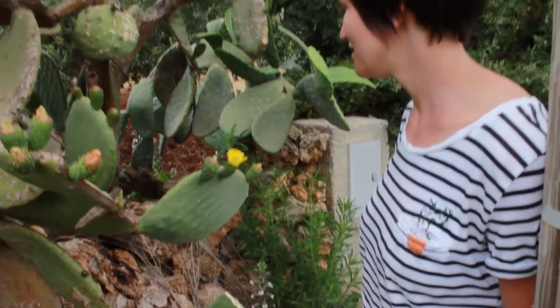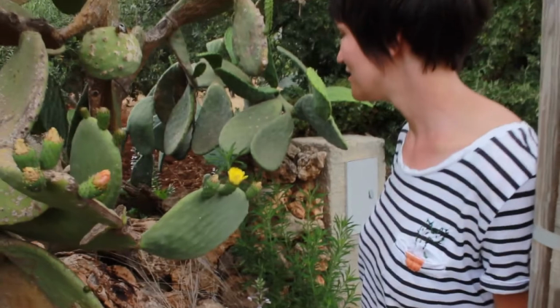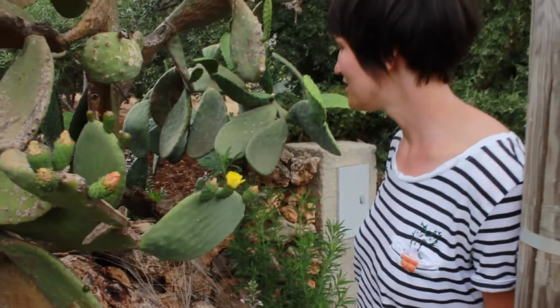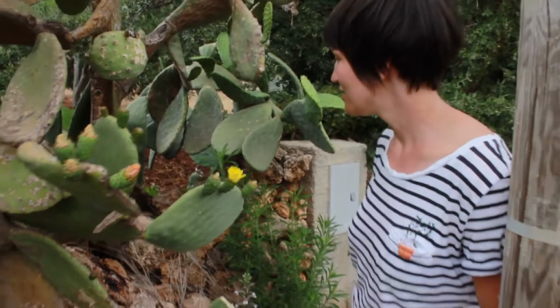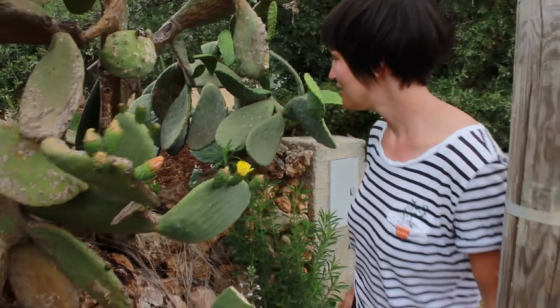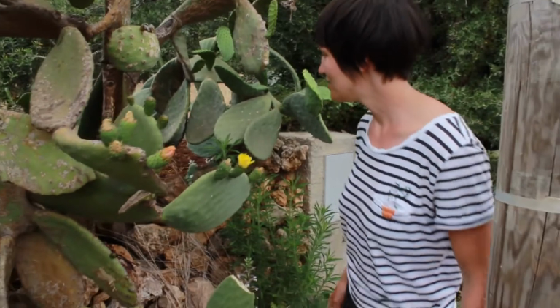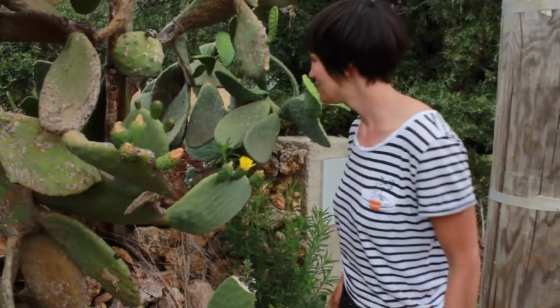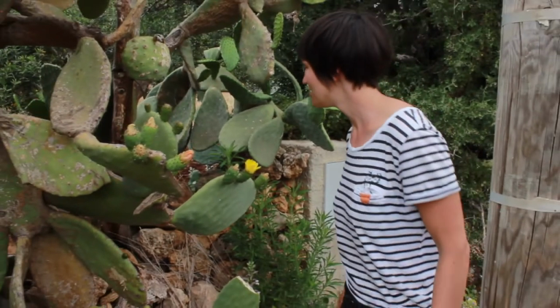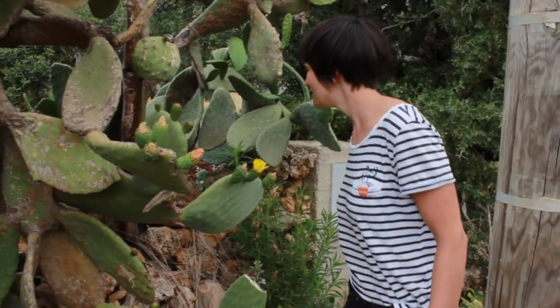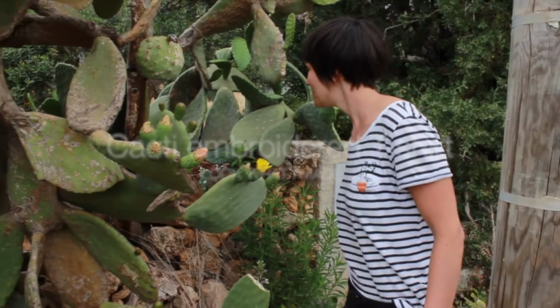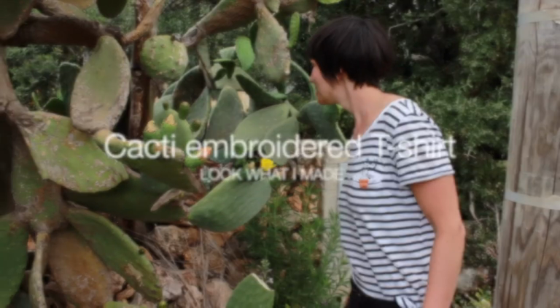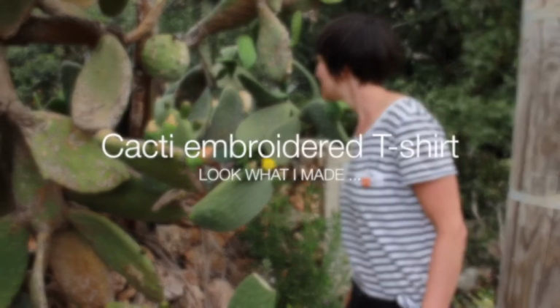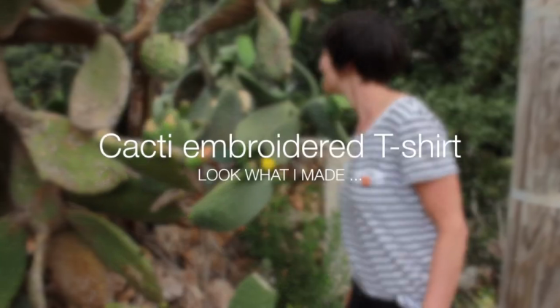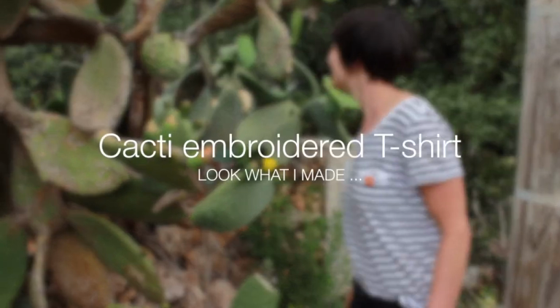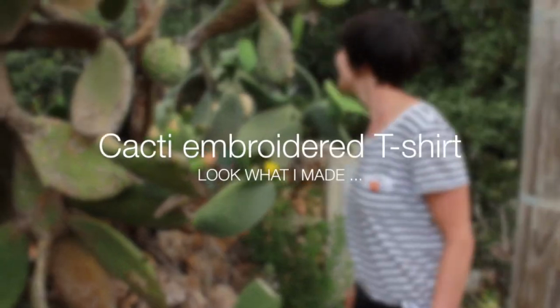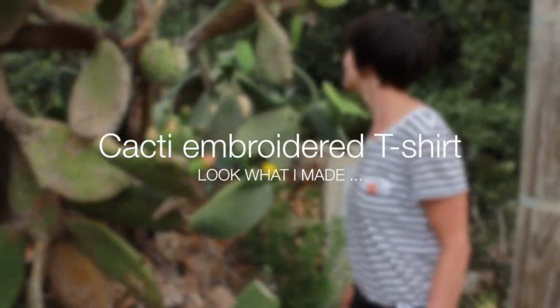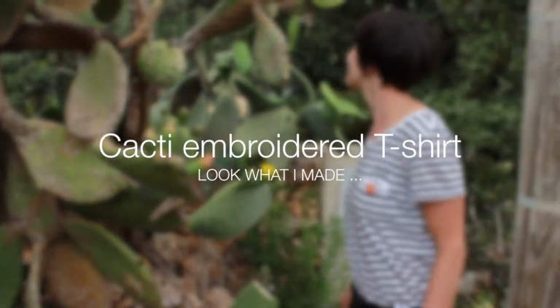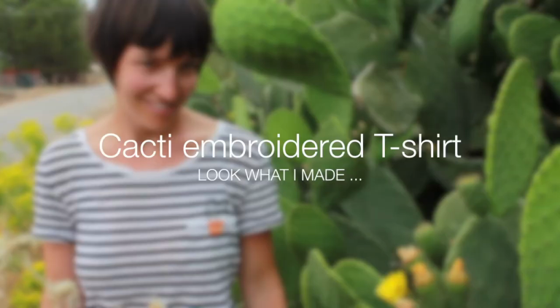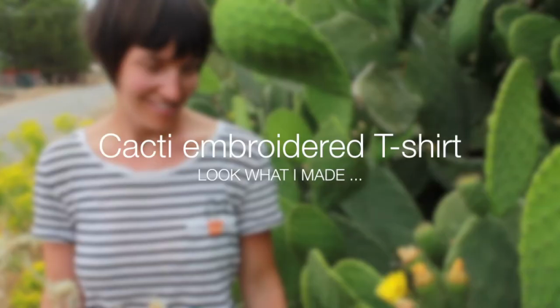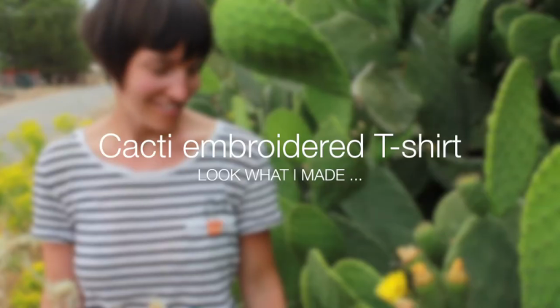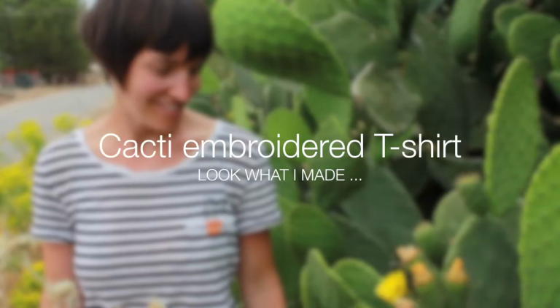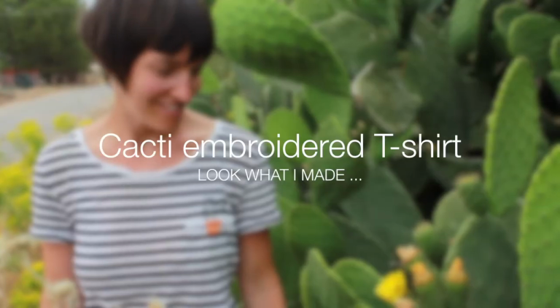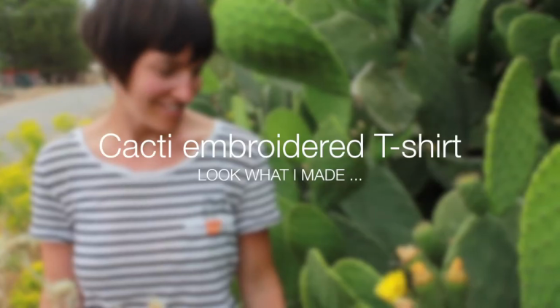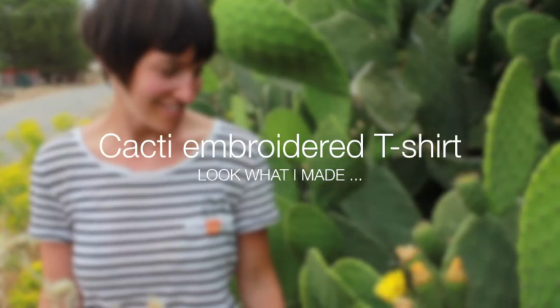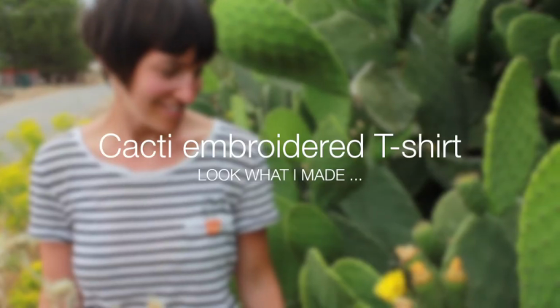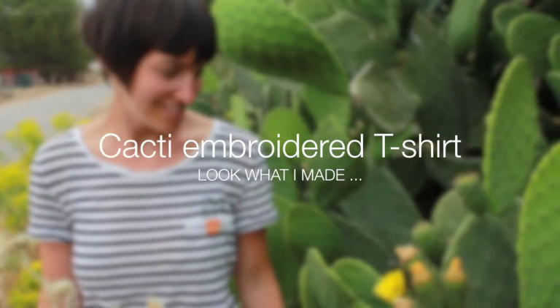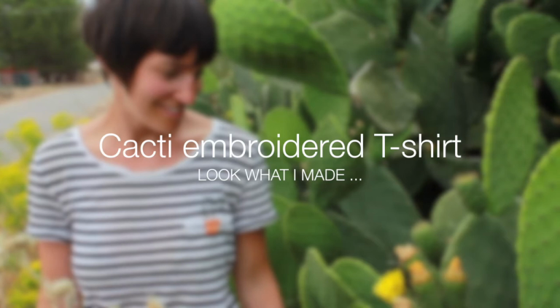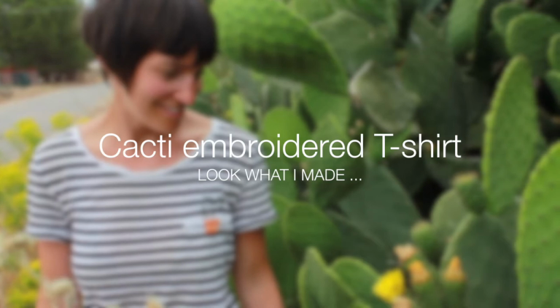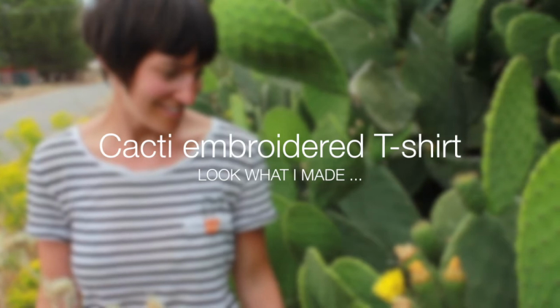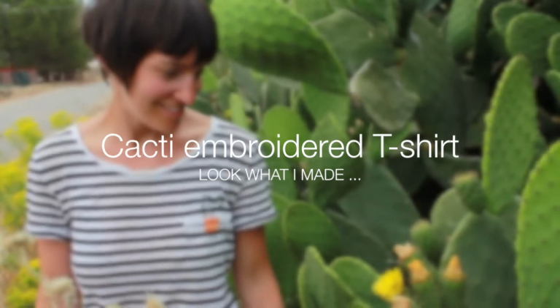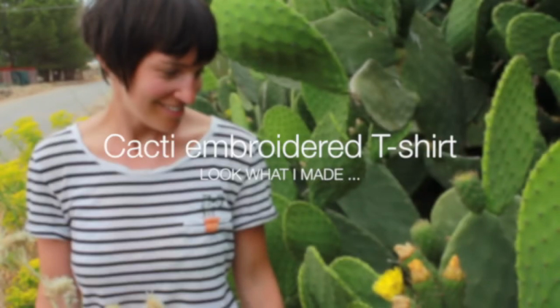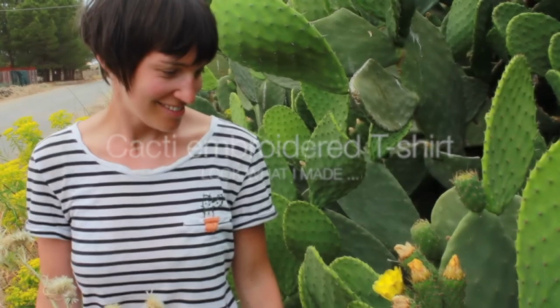Hey guys, this is Sarah from Look What I Made, and today I'm going to show you how to make a cacti embroidered t-shirt.